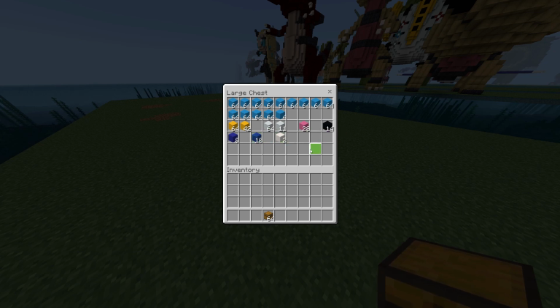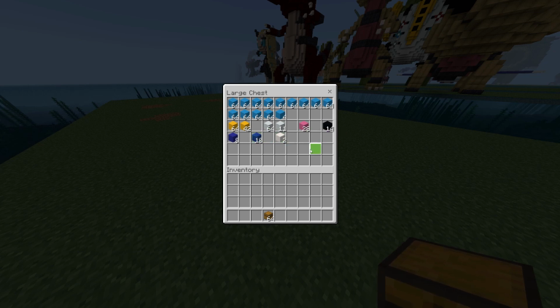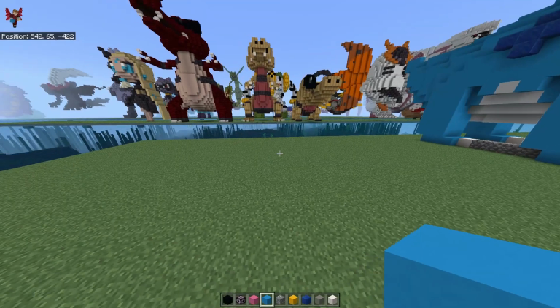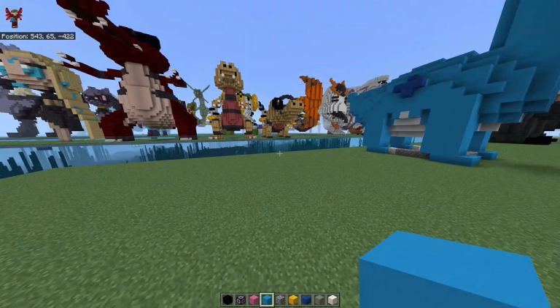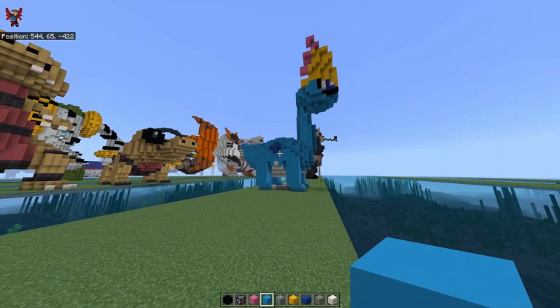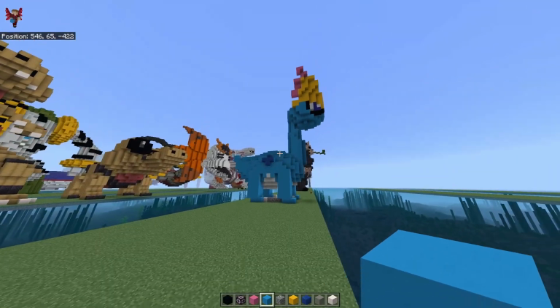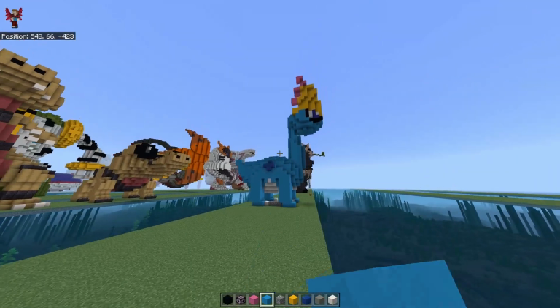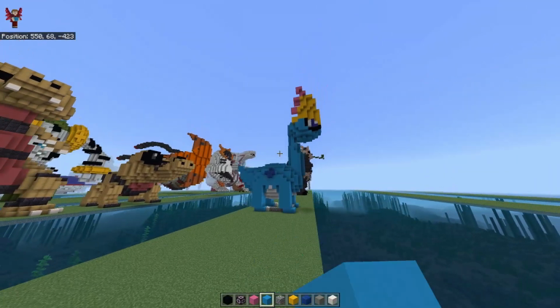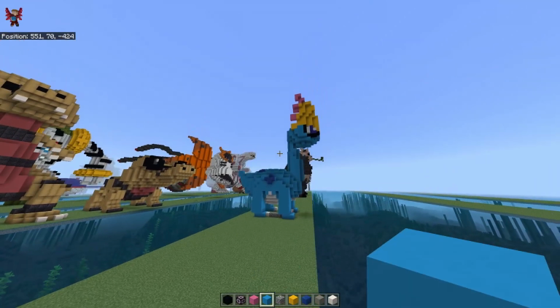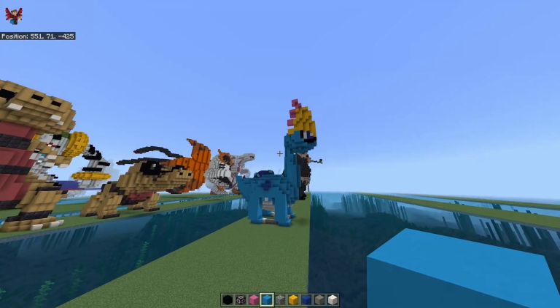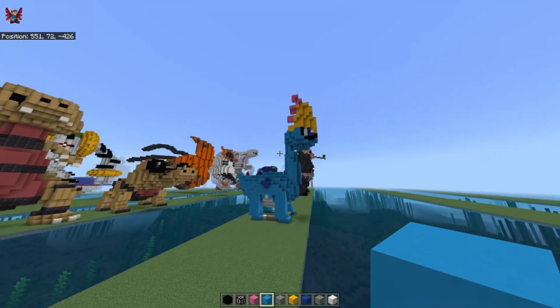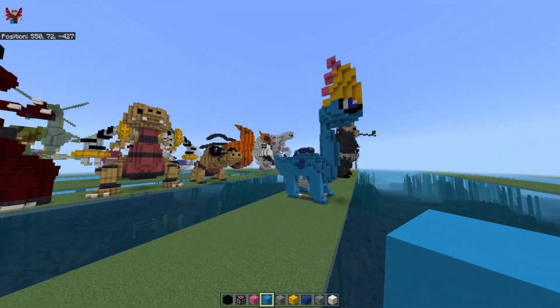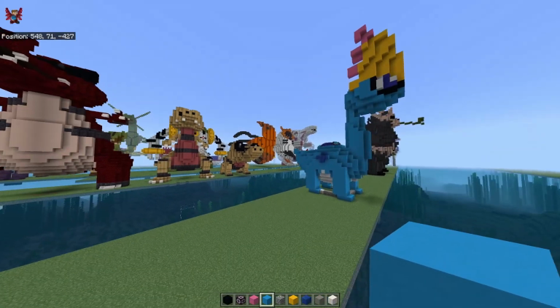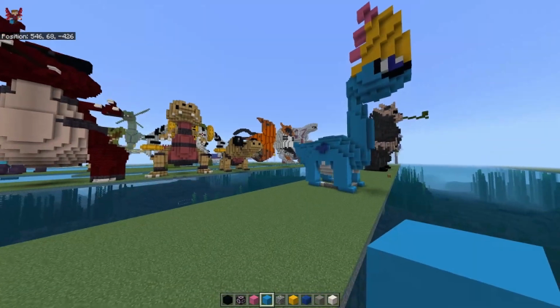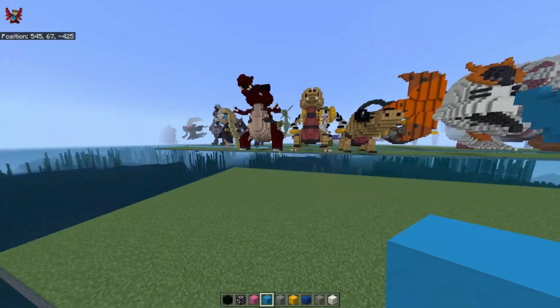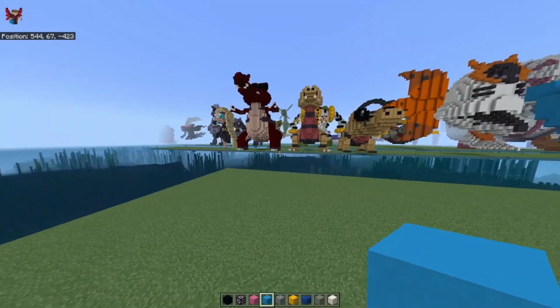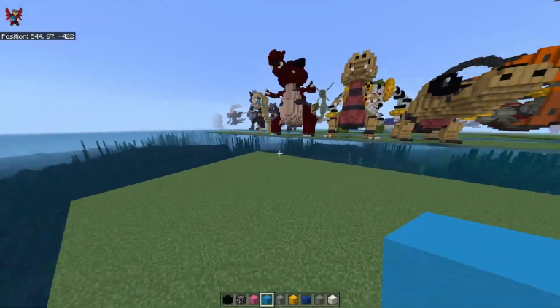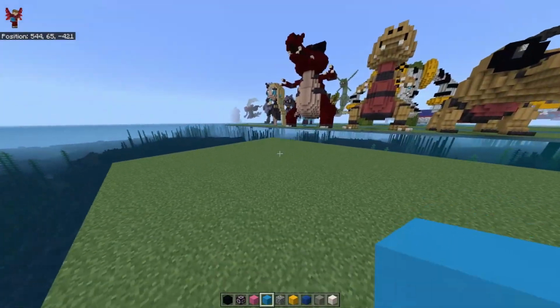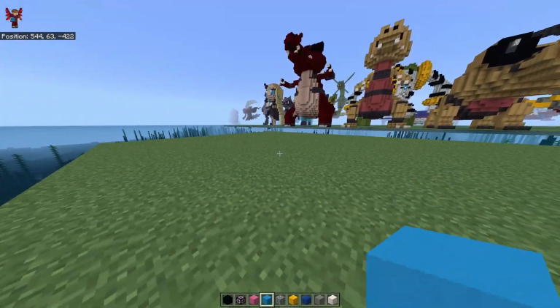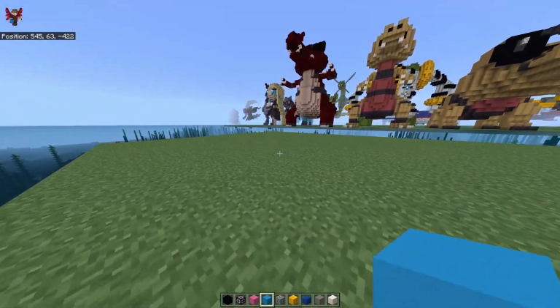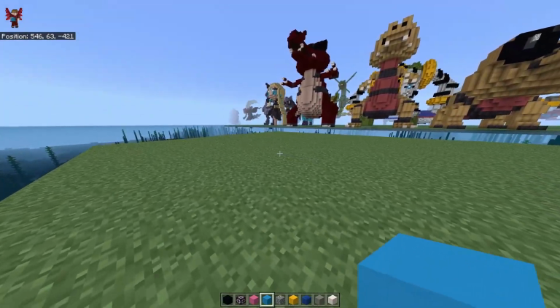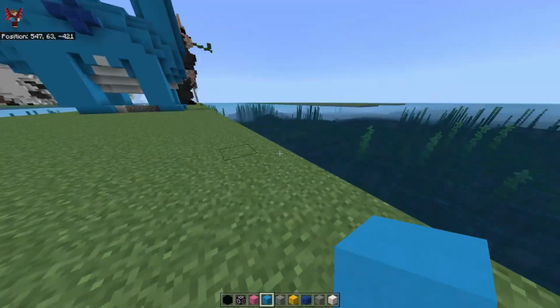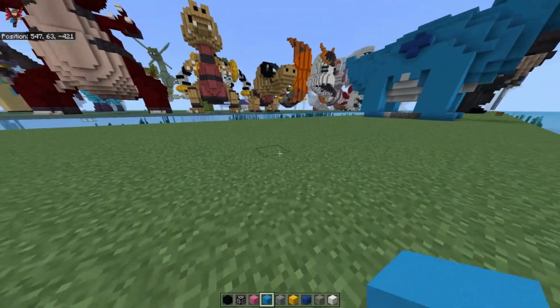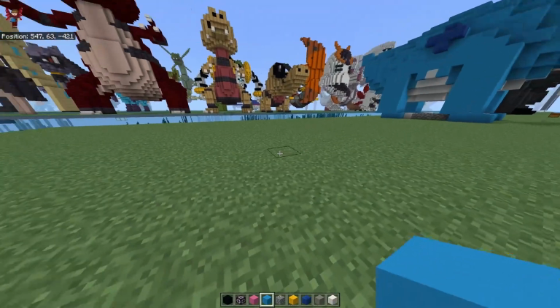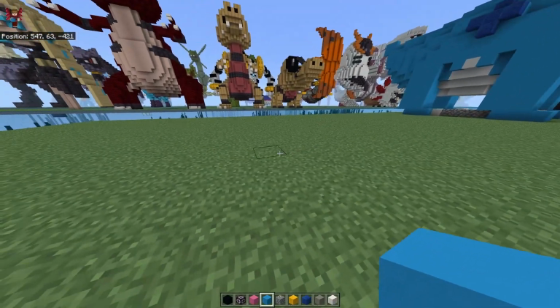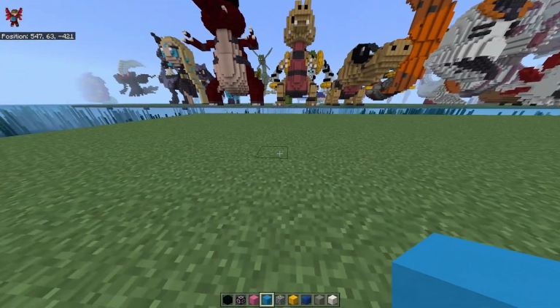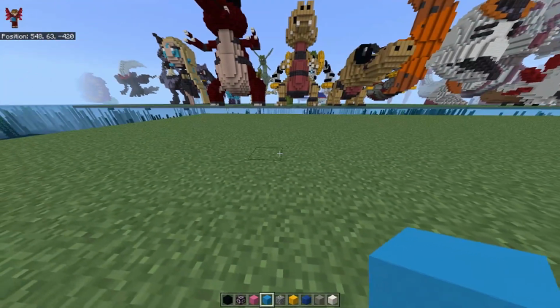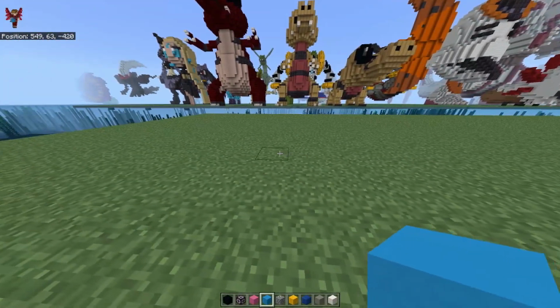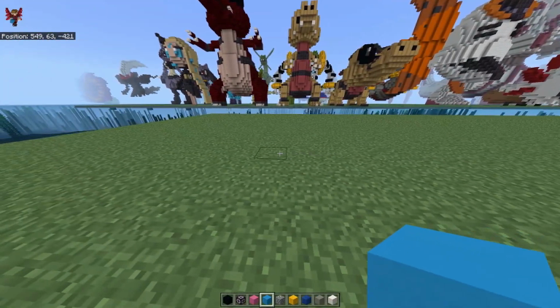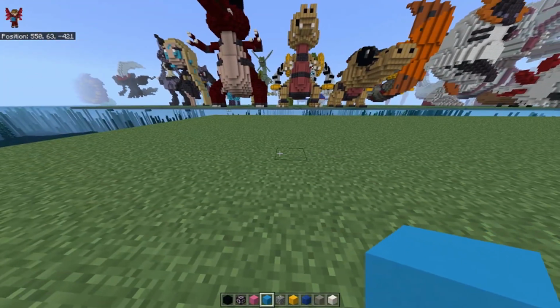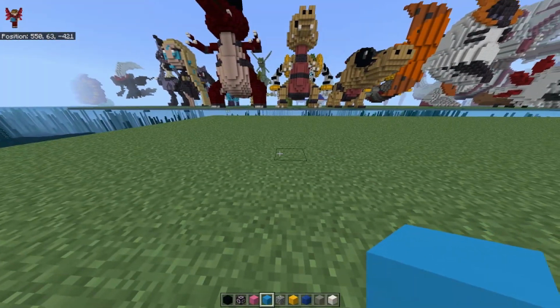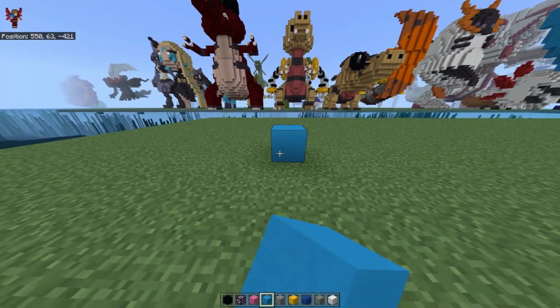Hello, and today we're going to make Maura. We forgot, but okay, let's go.